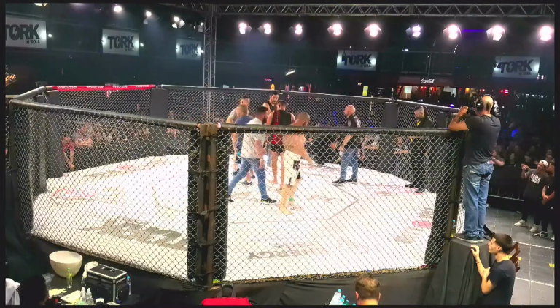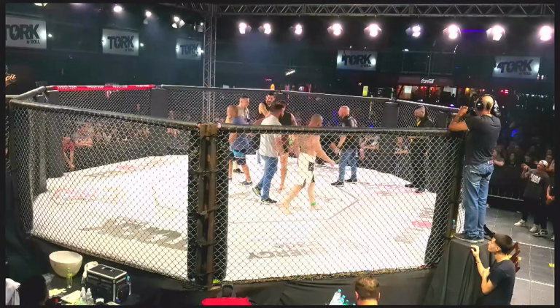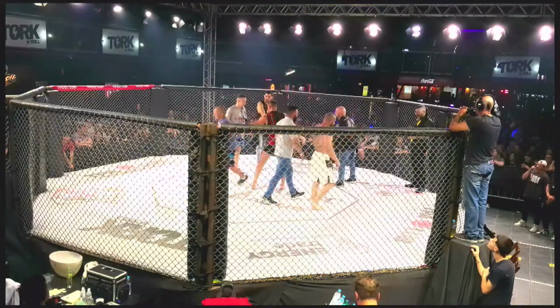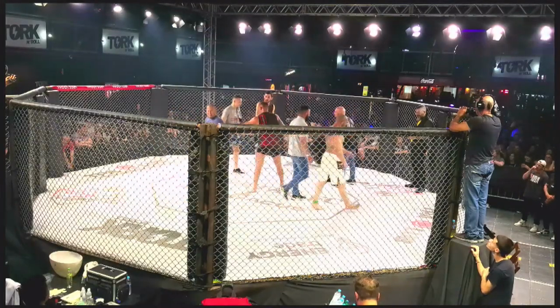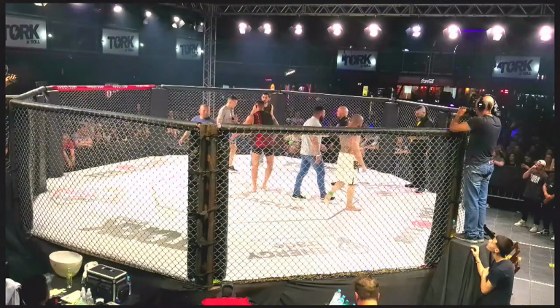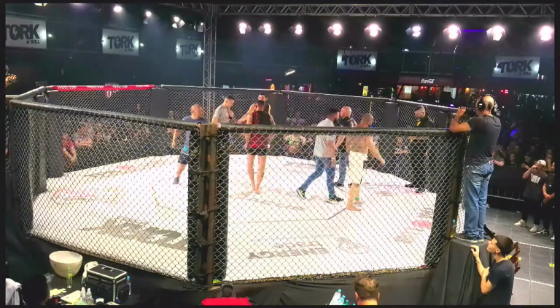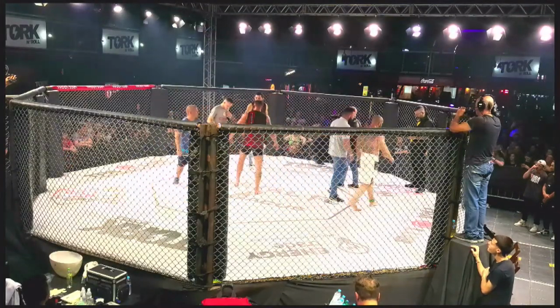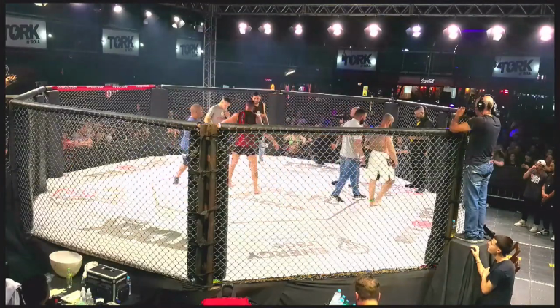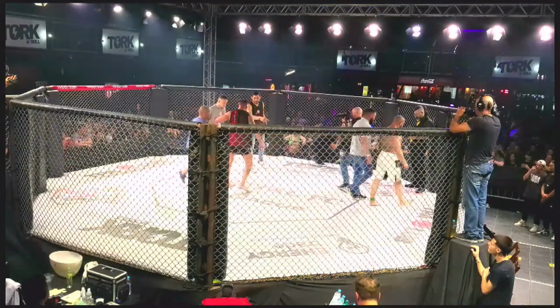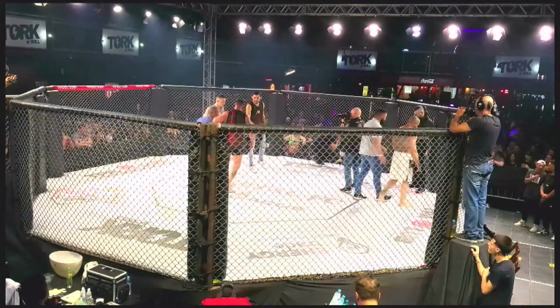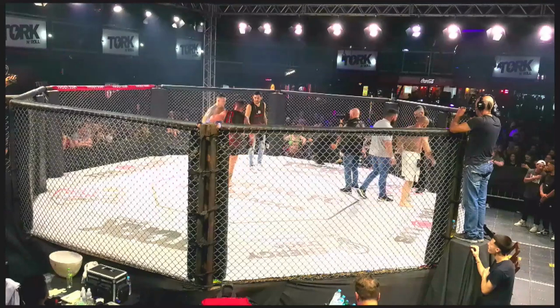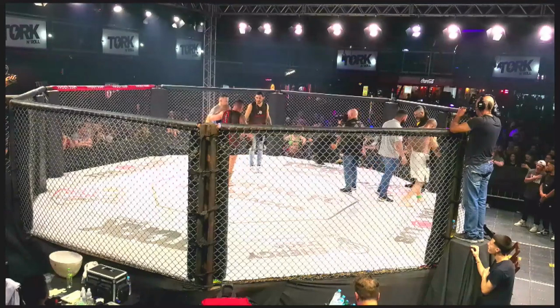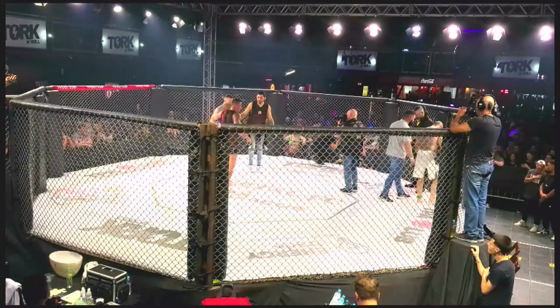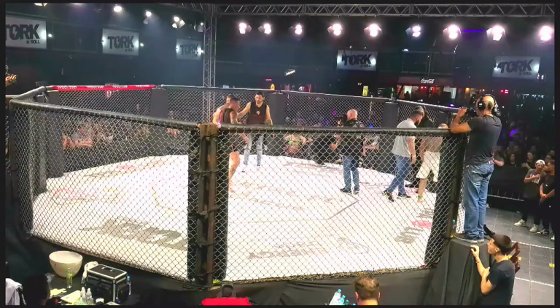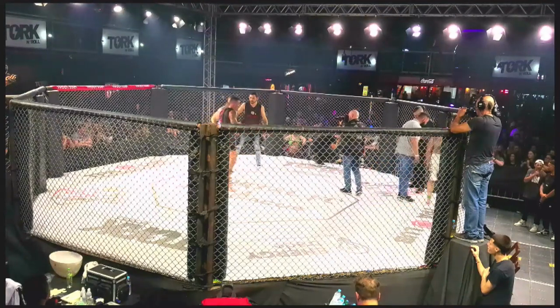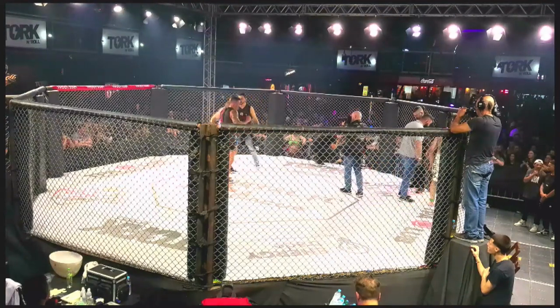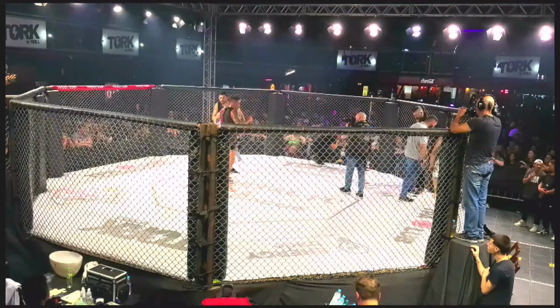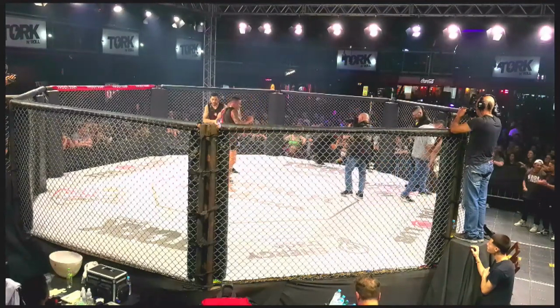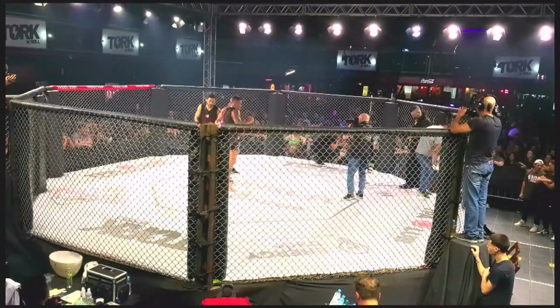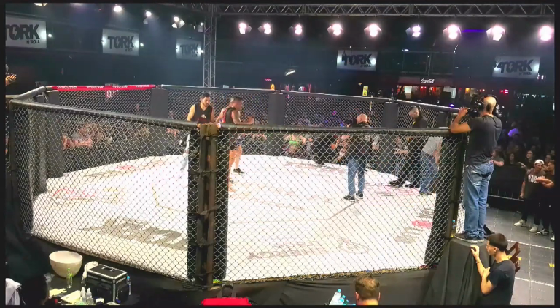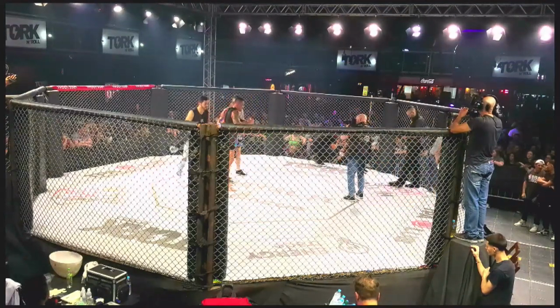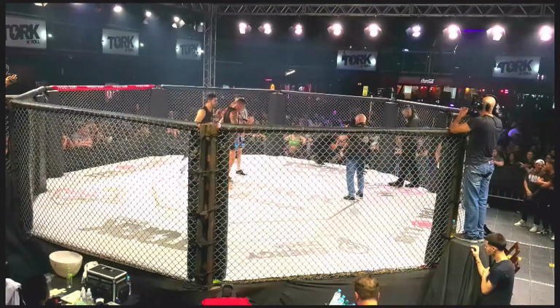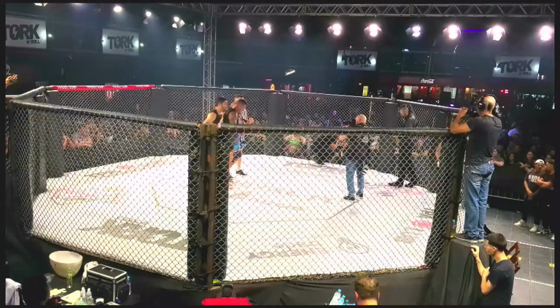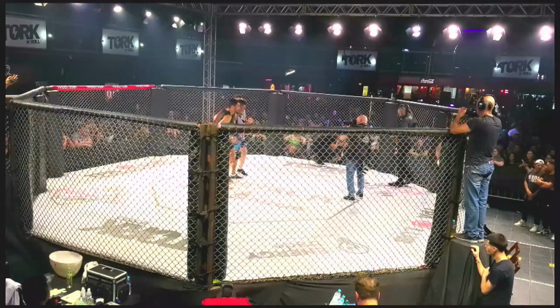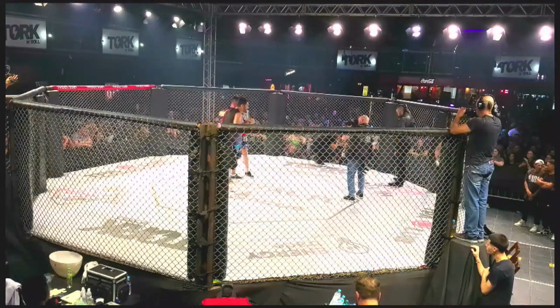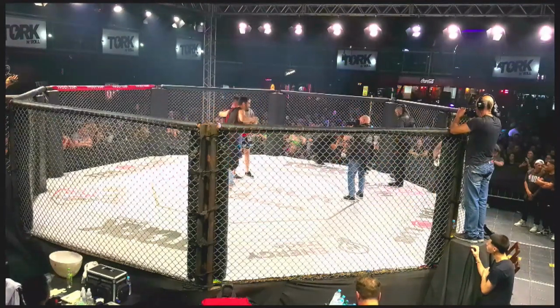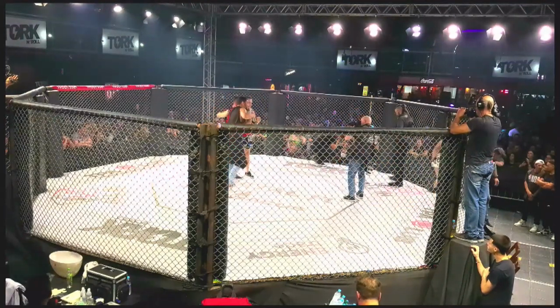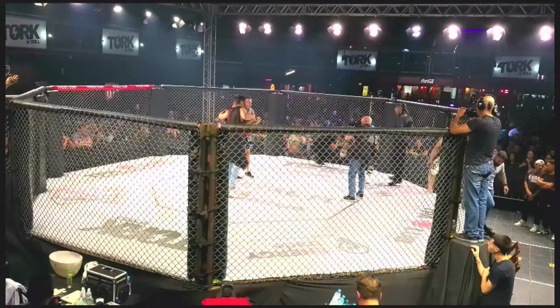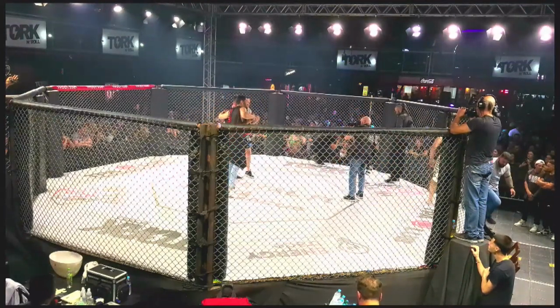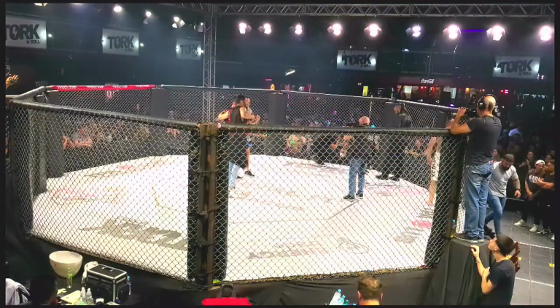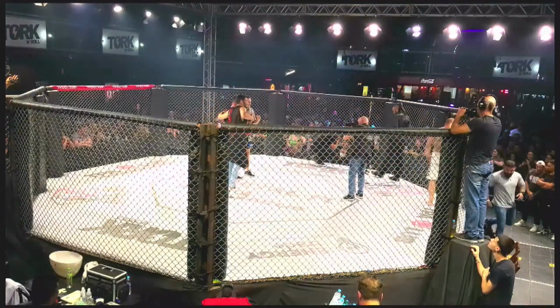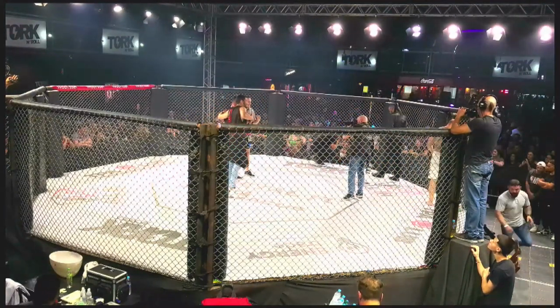Você tá acompanhando a décima primeira edição do Imortal Fight Combat. Evento realizado aqui na Talk and Roll, aqui em Curitiba.